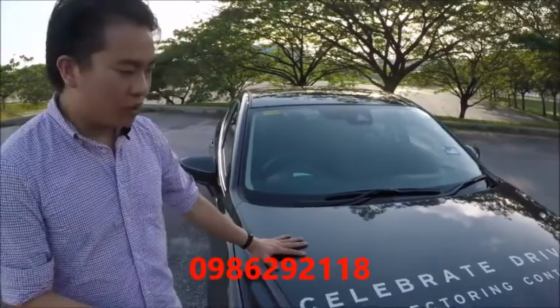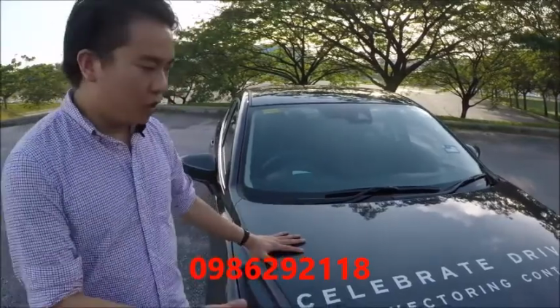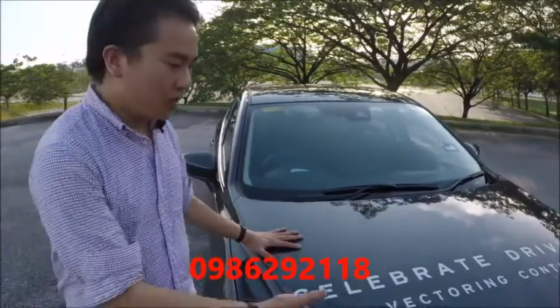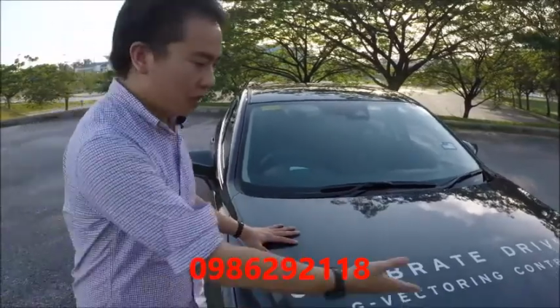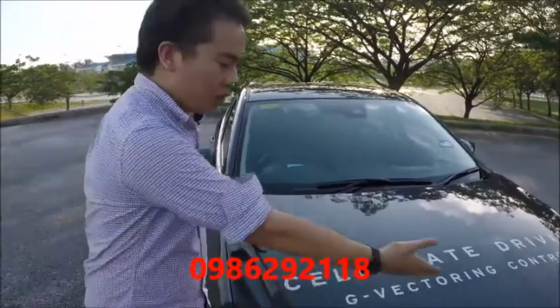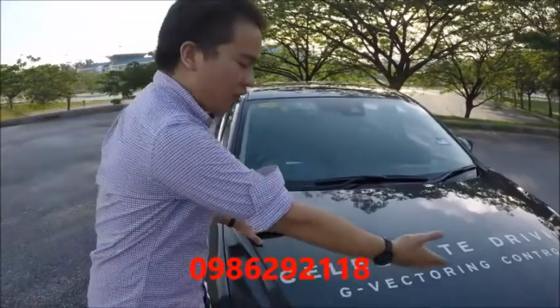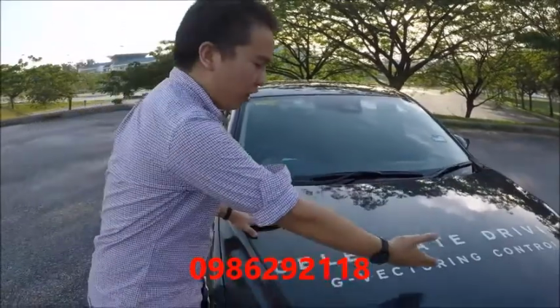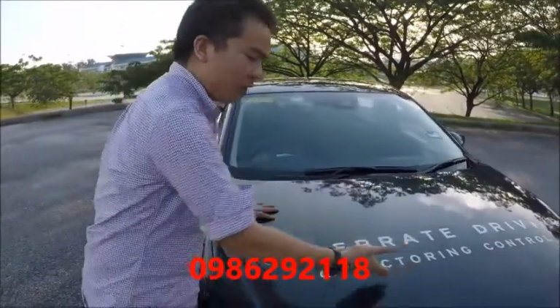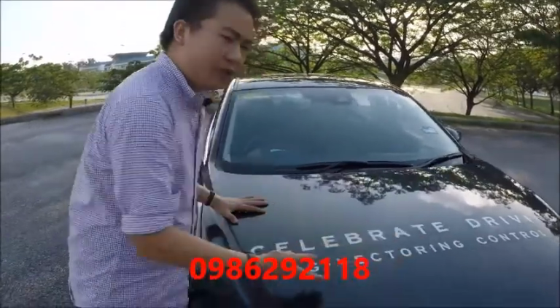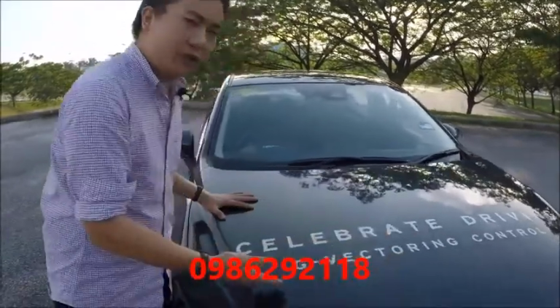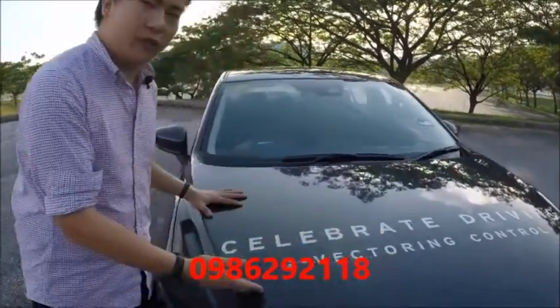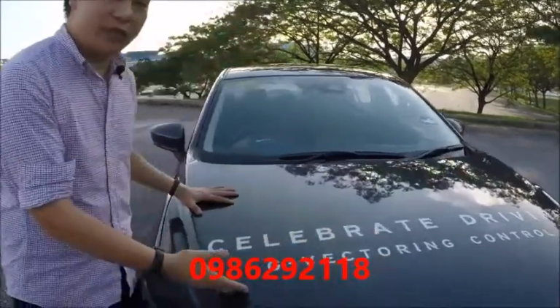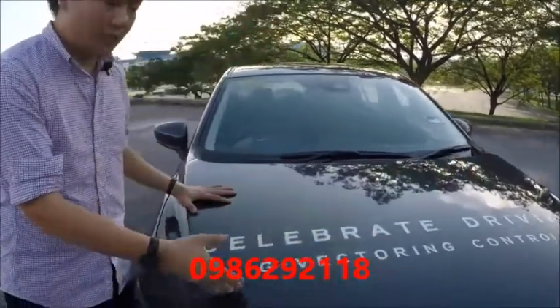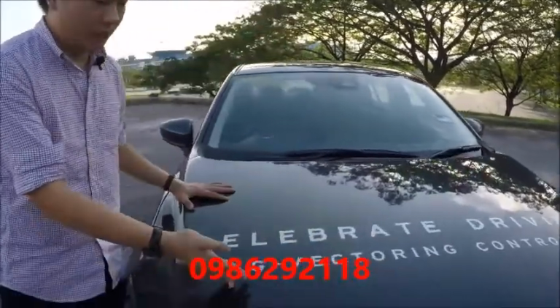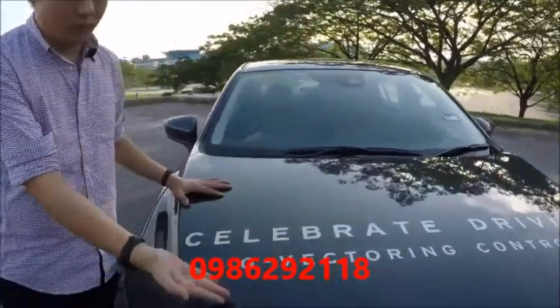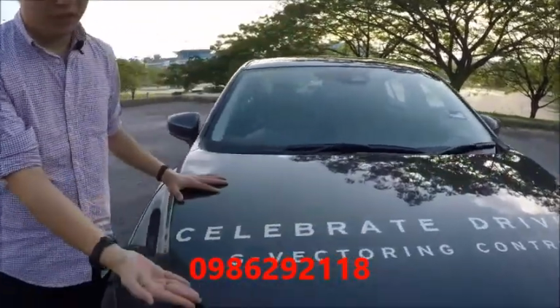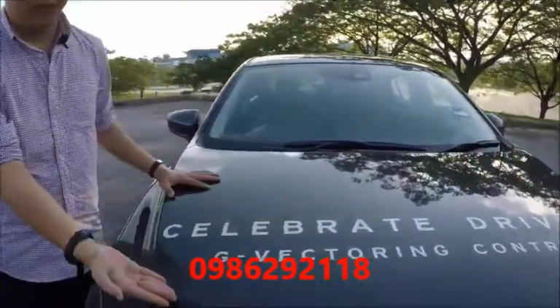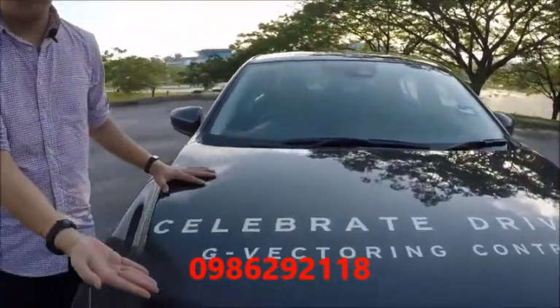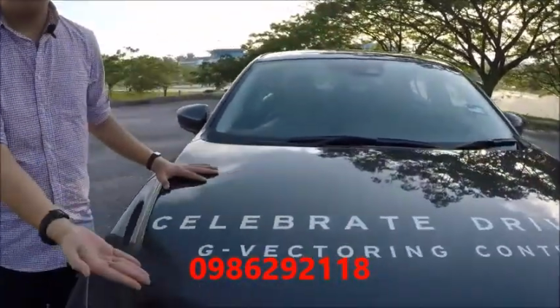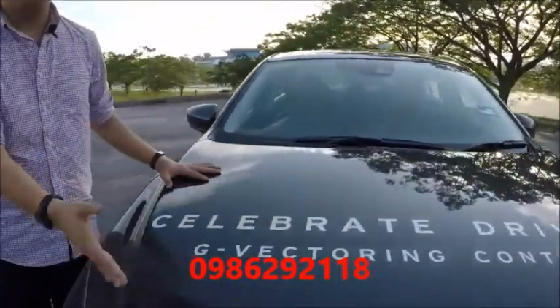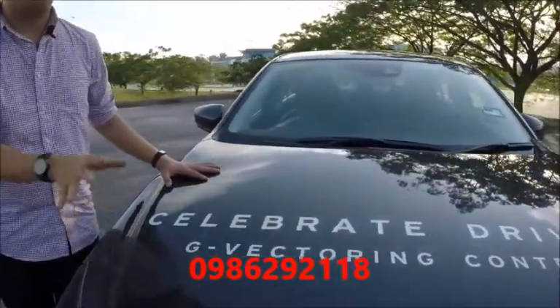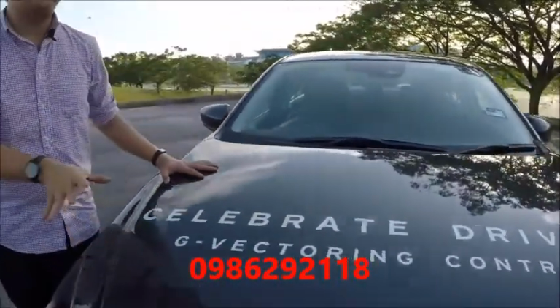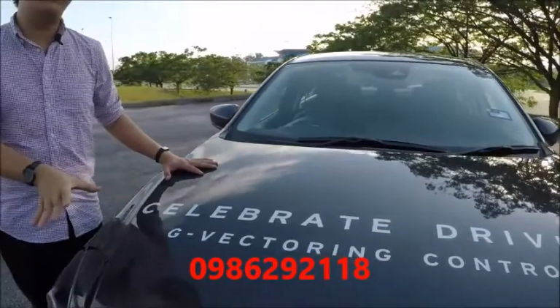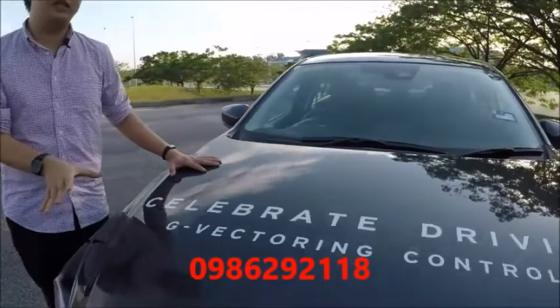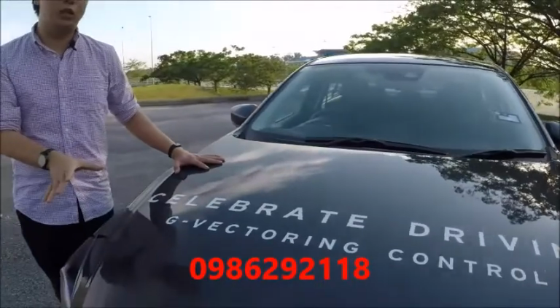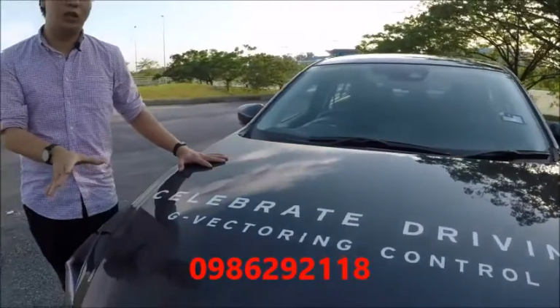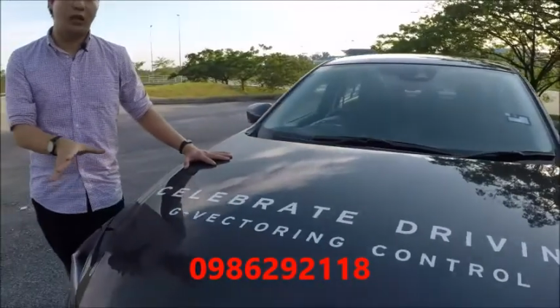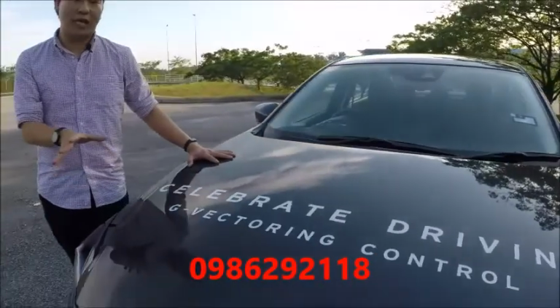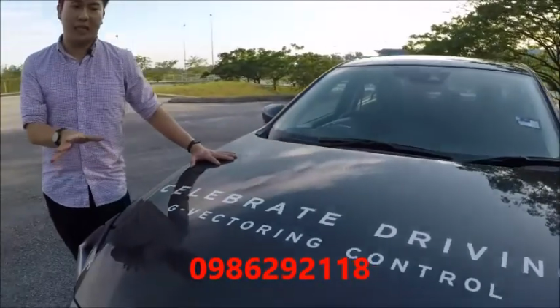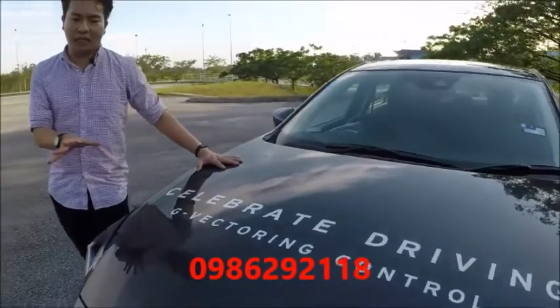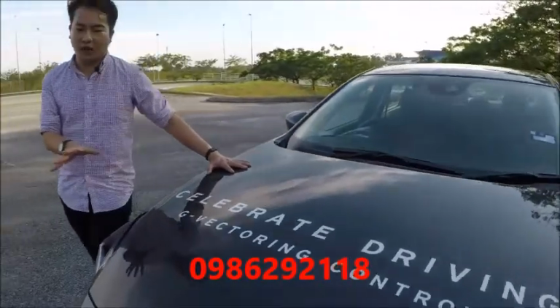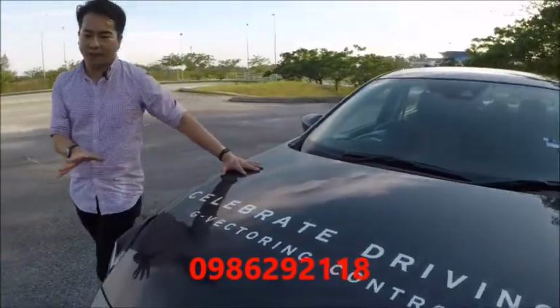What's new is the G-Vectoring control system, which you can see here, but we'll have a look at it later on.